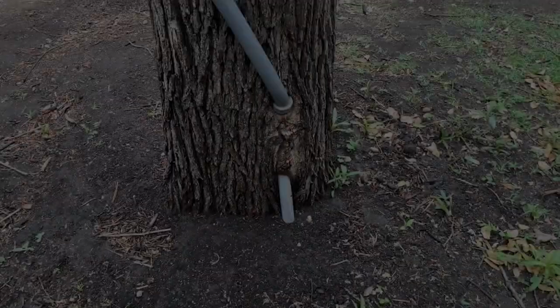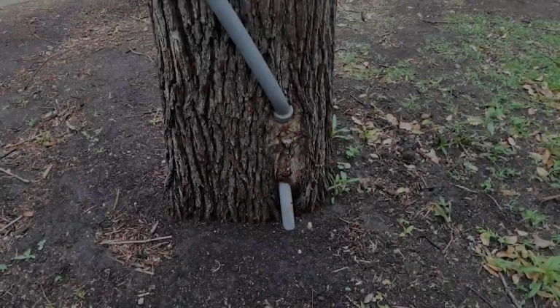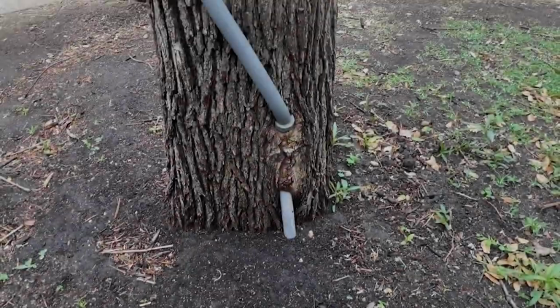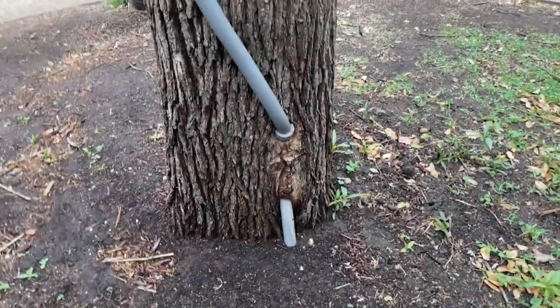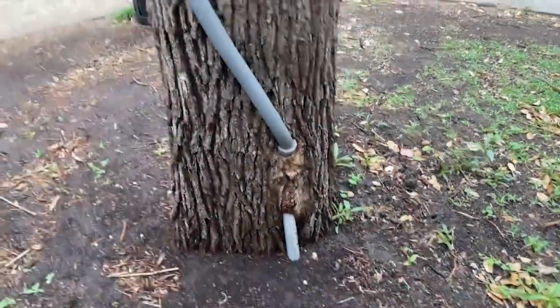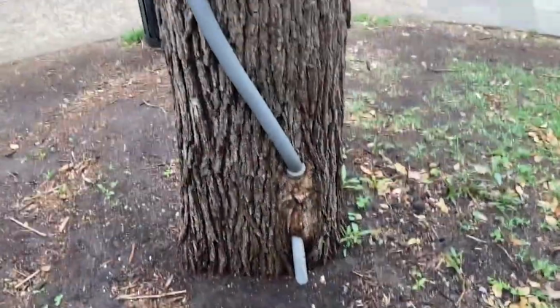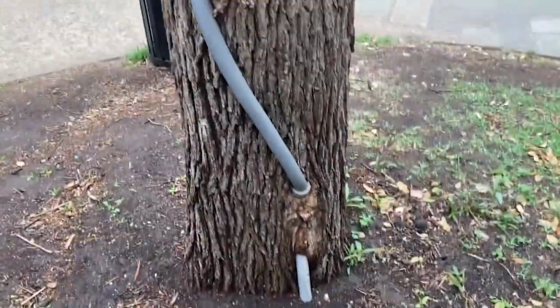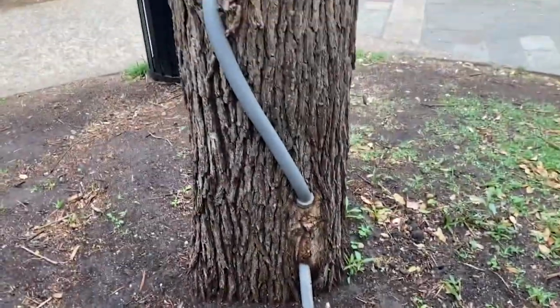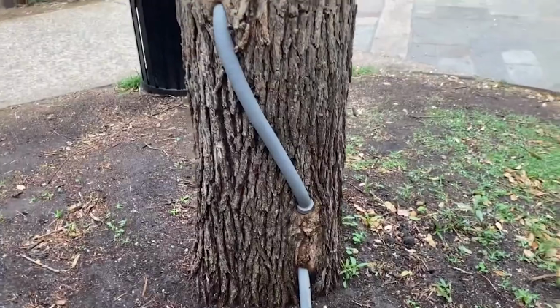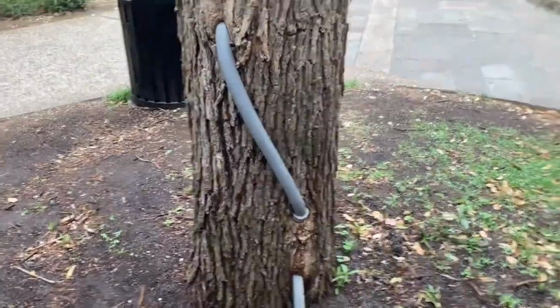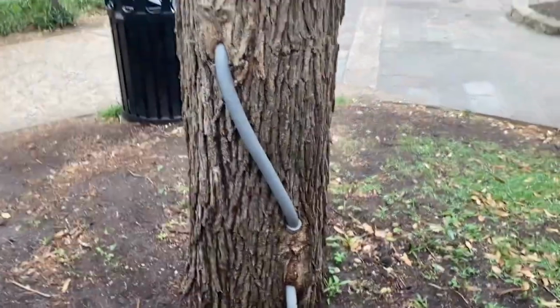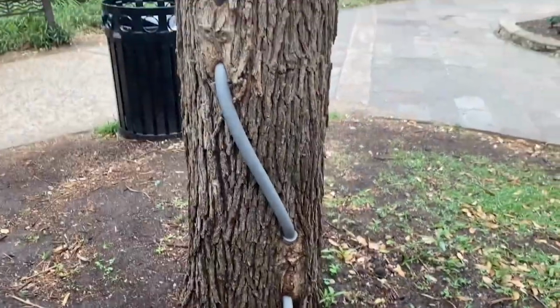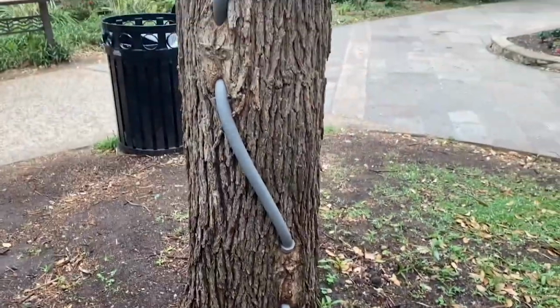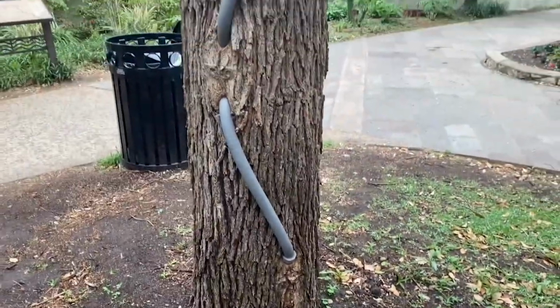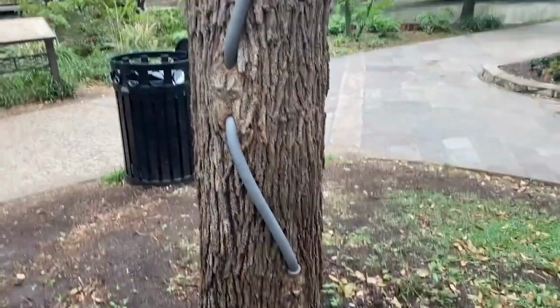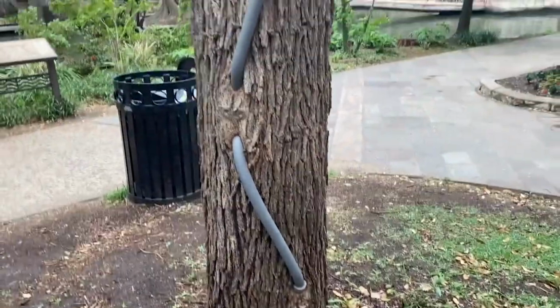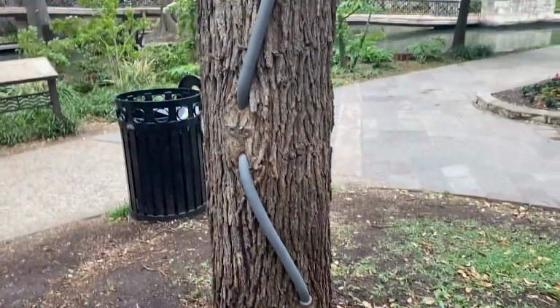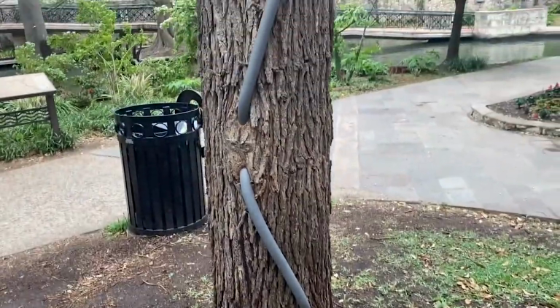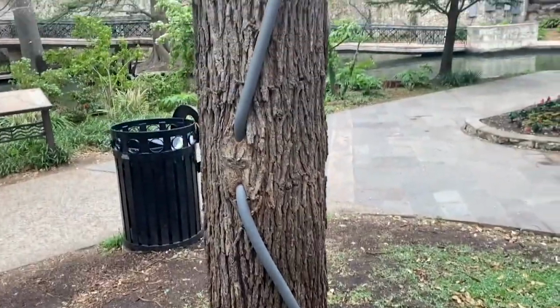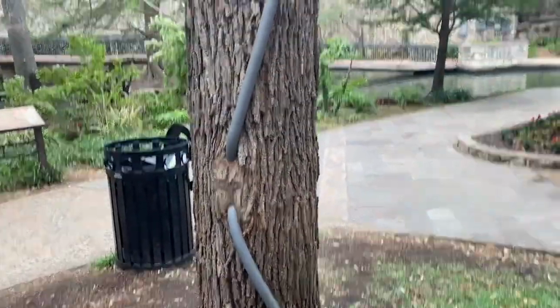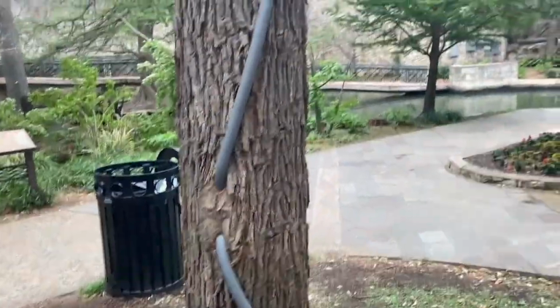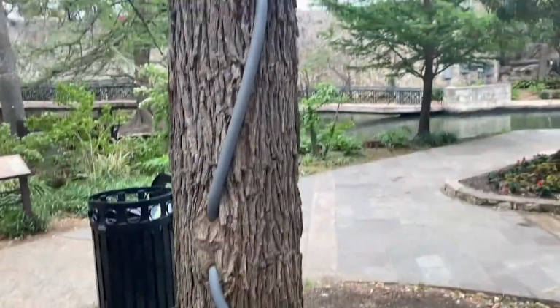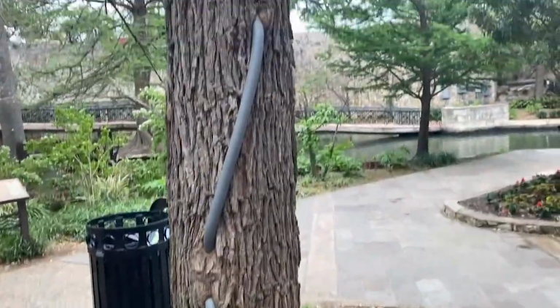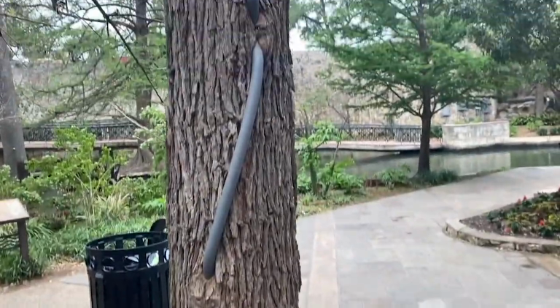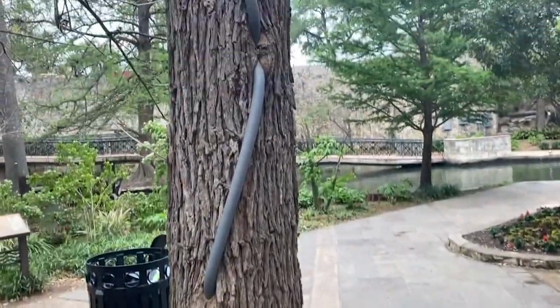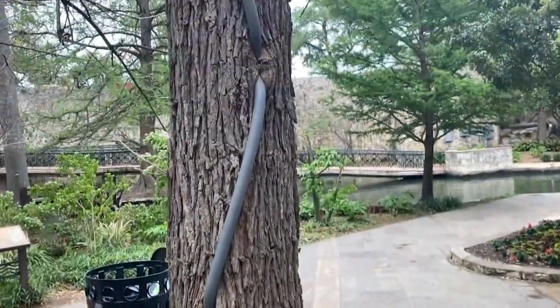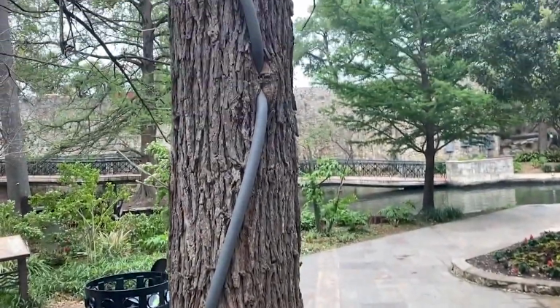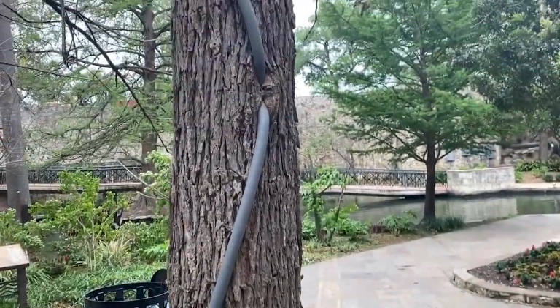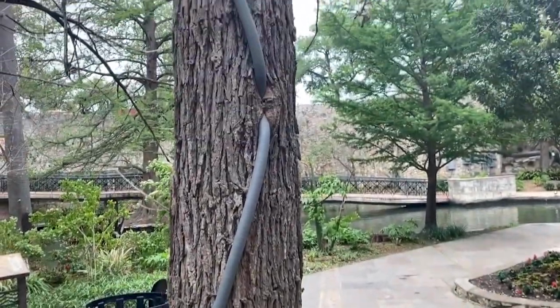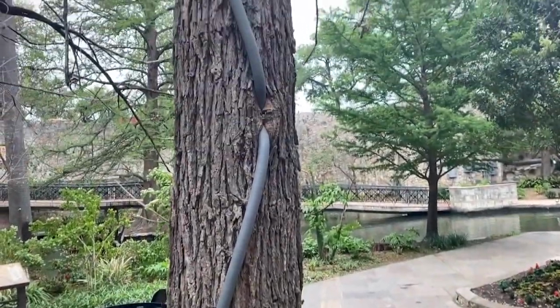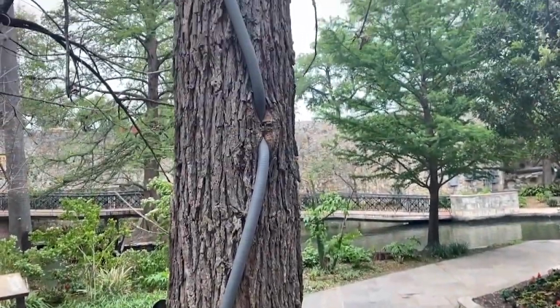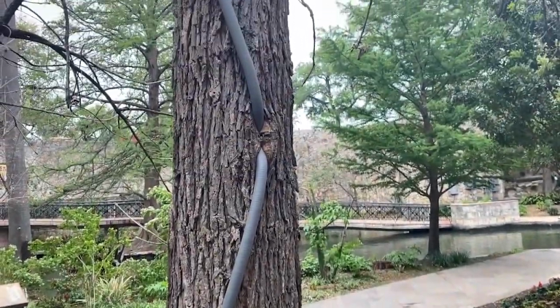Hello and welcome to Moving Violations. This is Russell Blank, NEC consultant for ECNM magazine. Check this out.